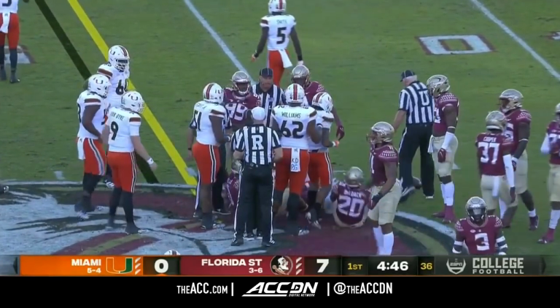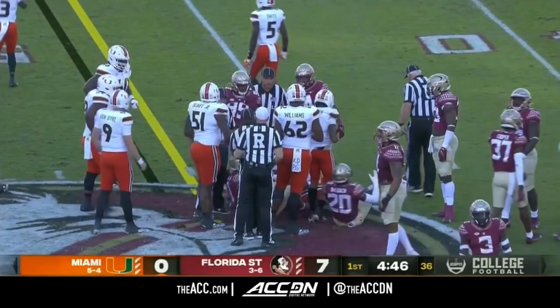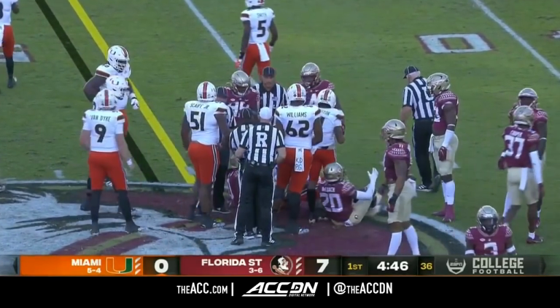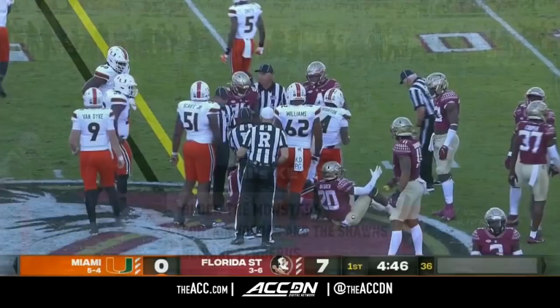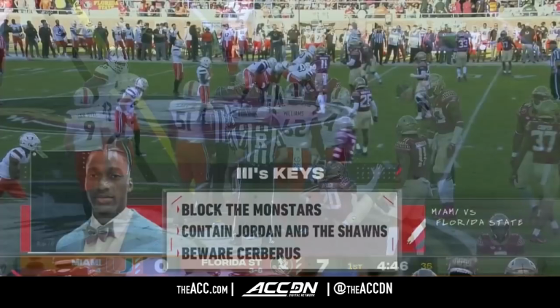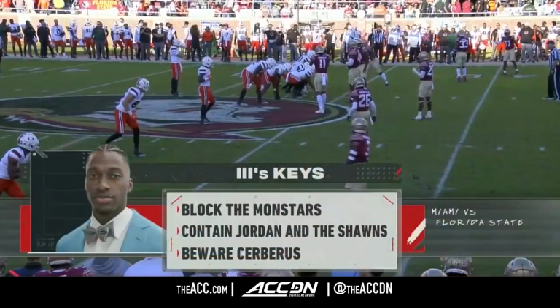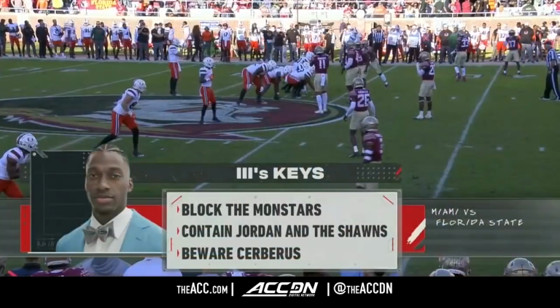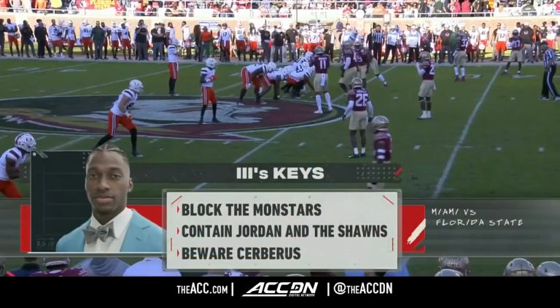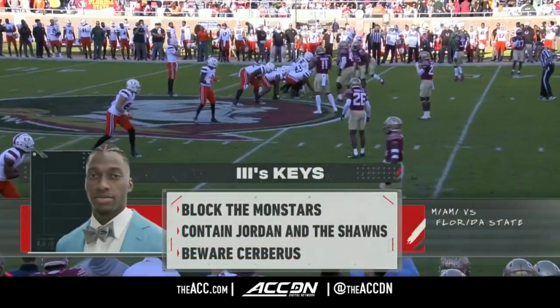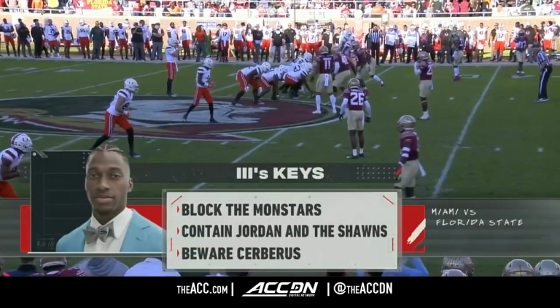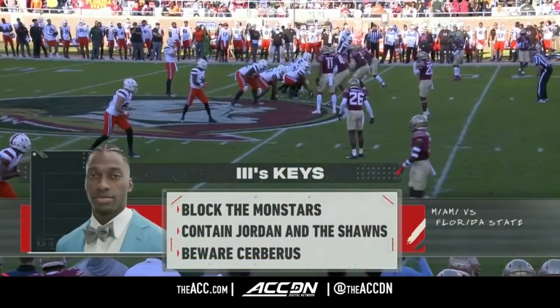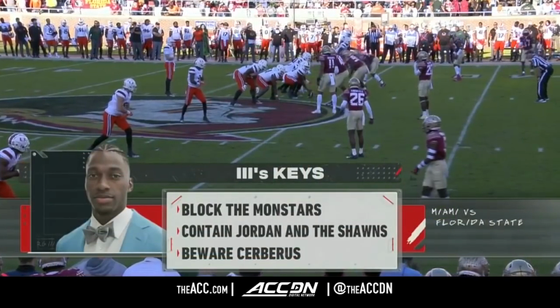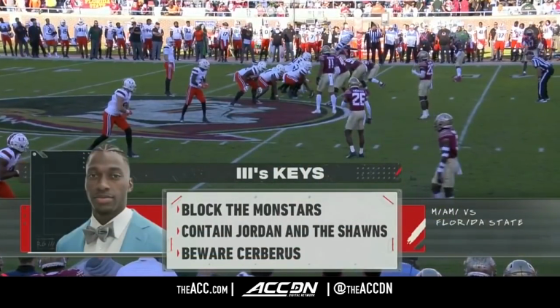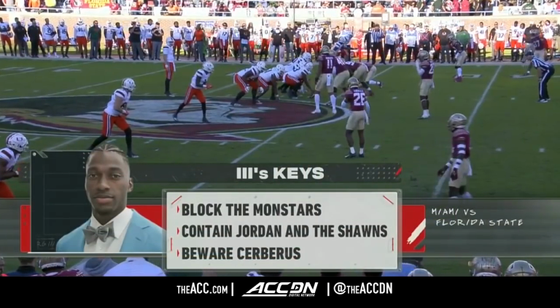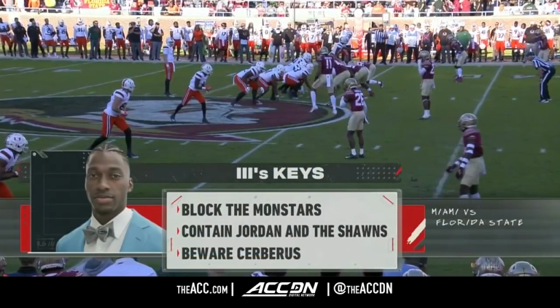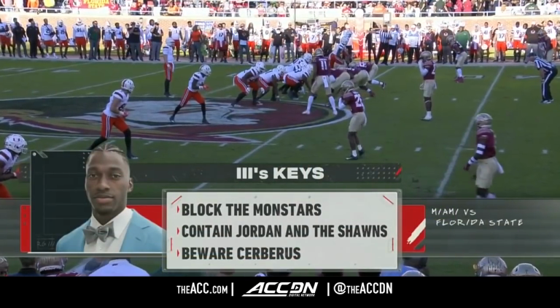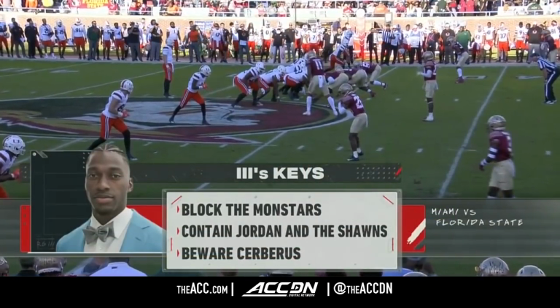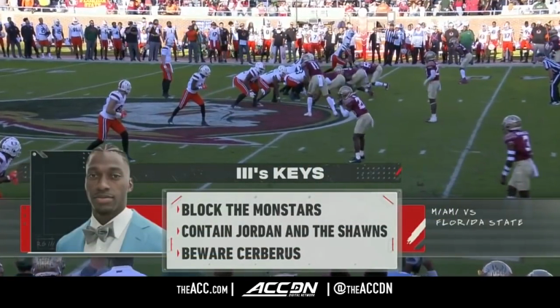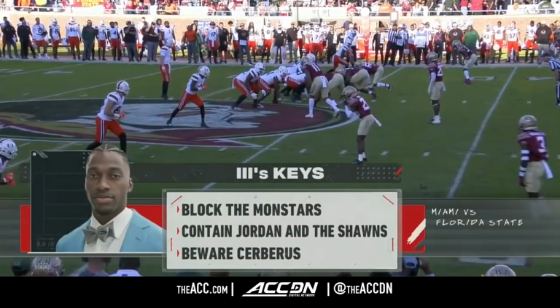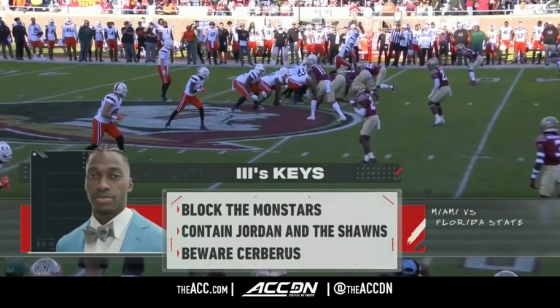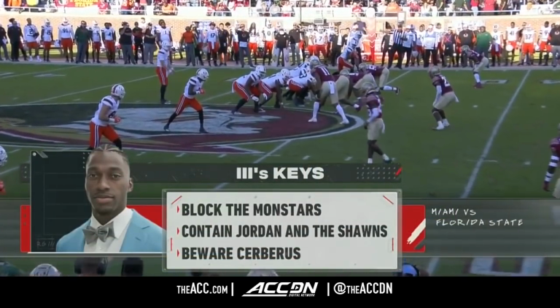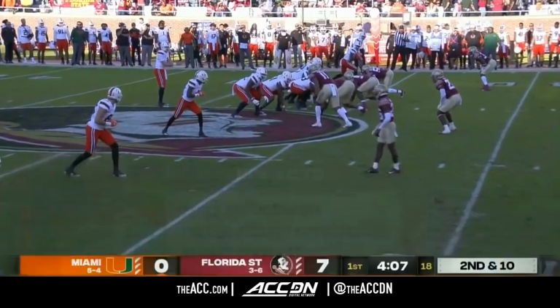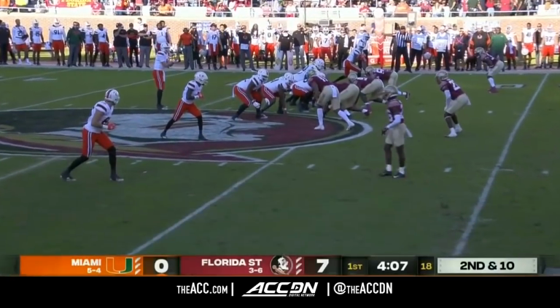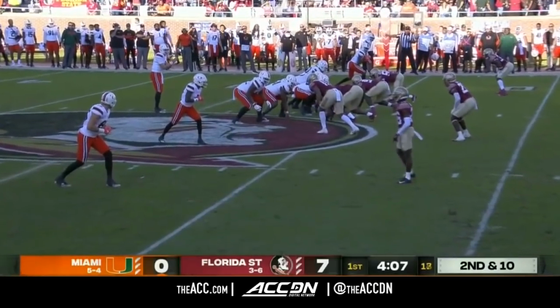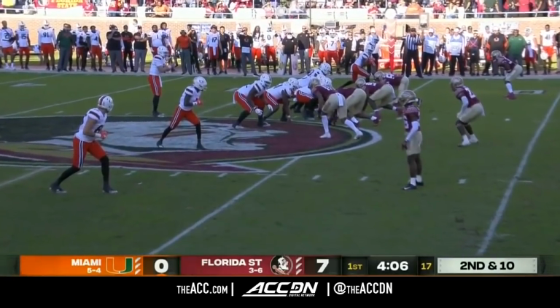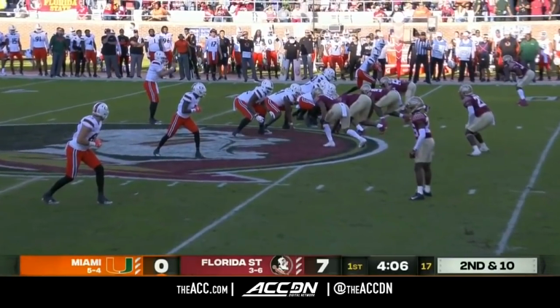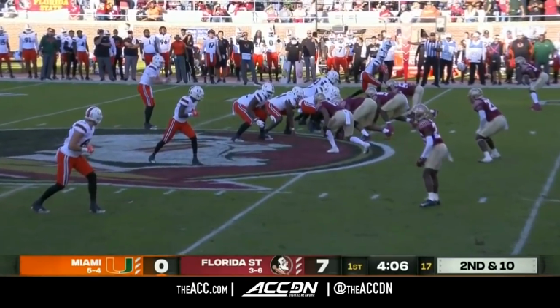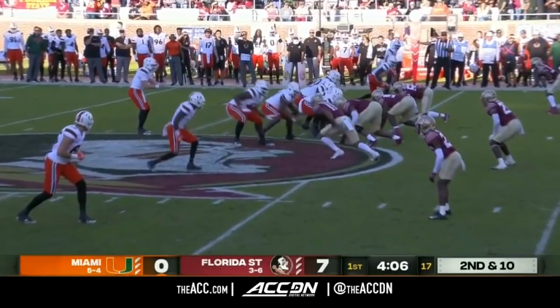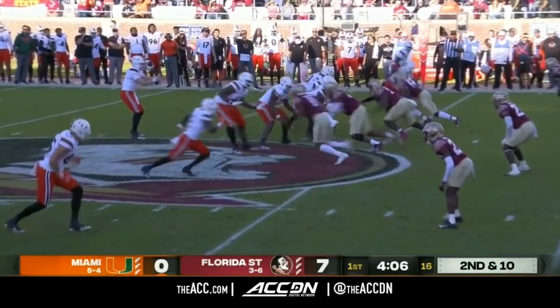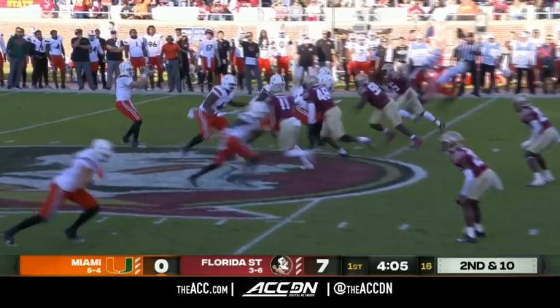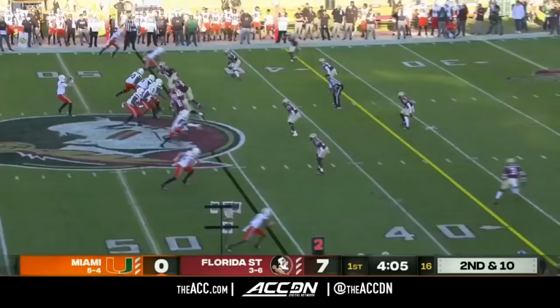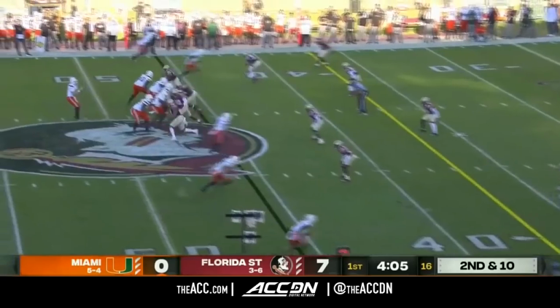FSU has to find a way to stop Miami's three-headed offensive monster of Jalen Knighton, TBD, and Charleston Rambo.